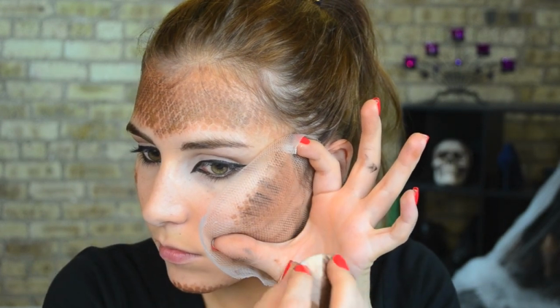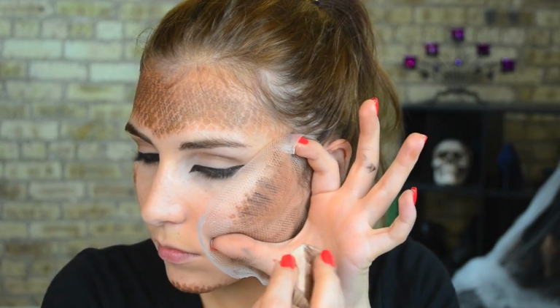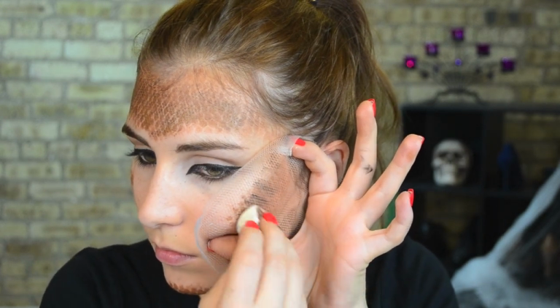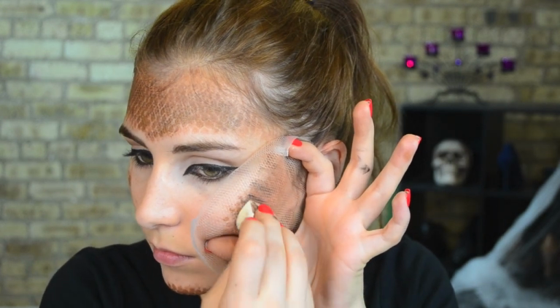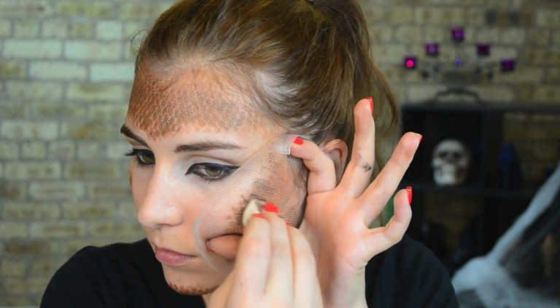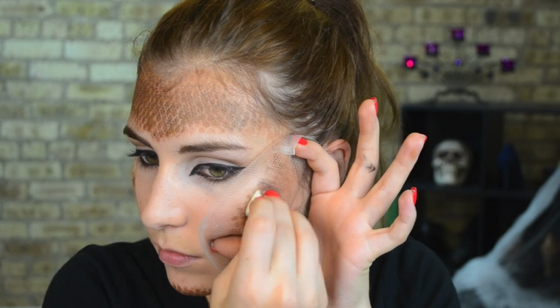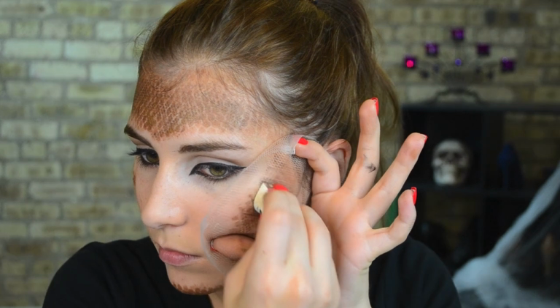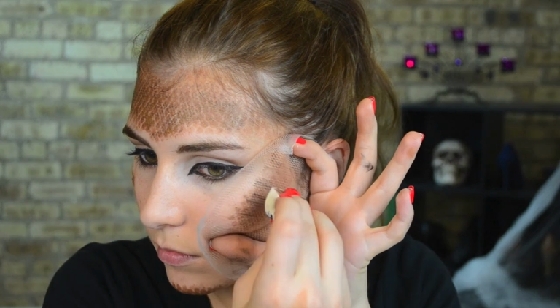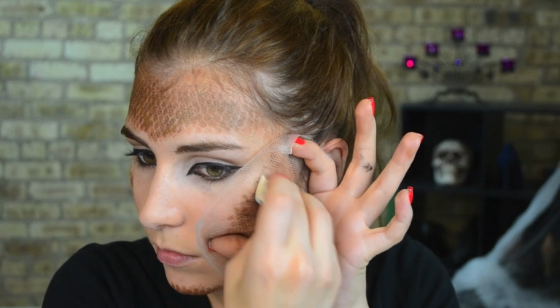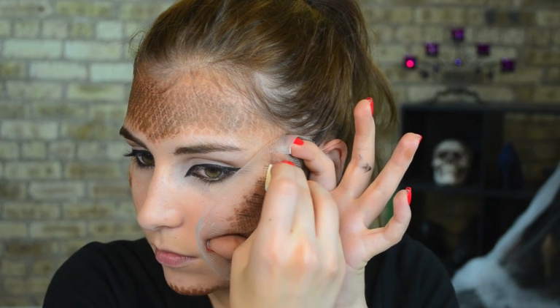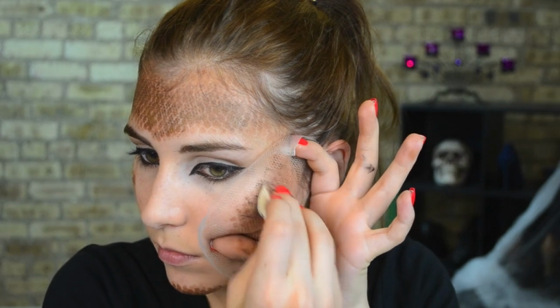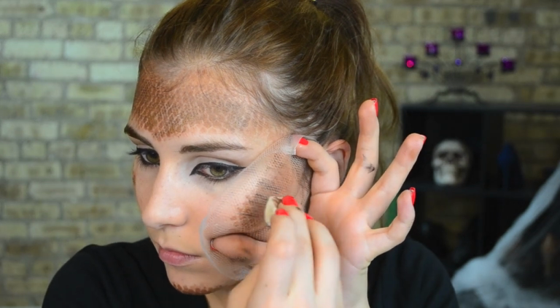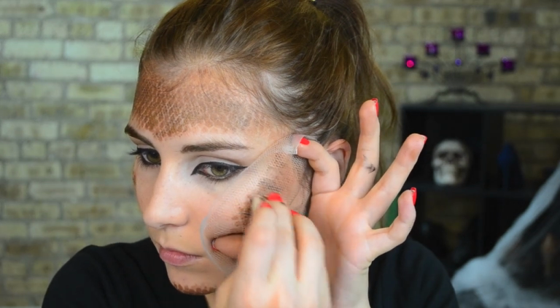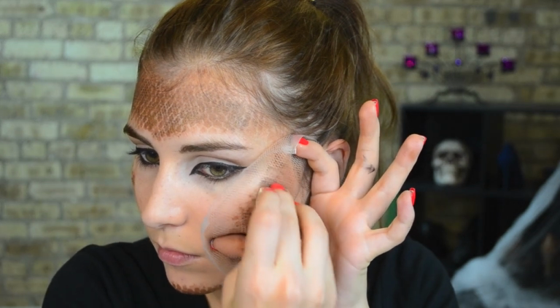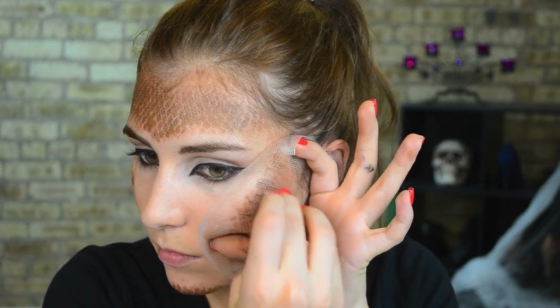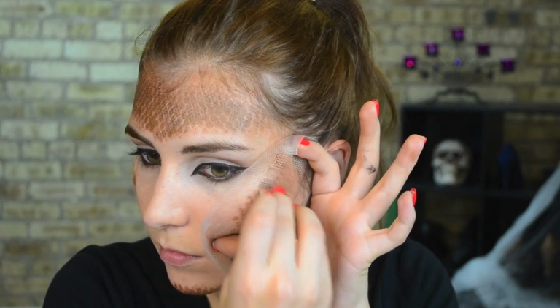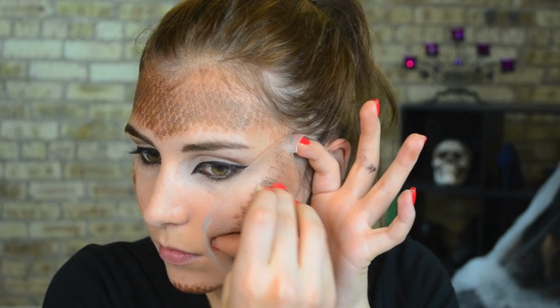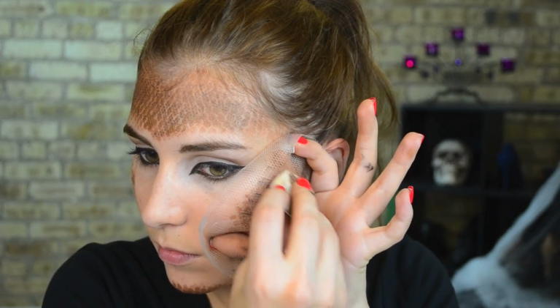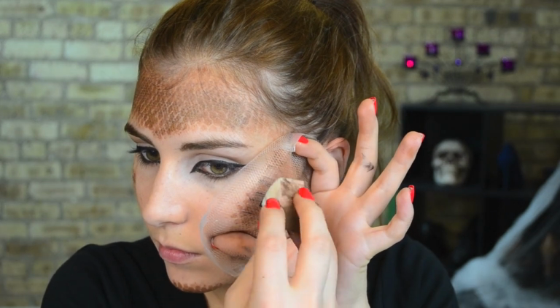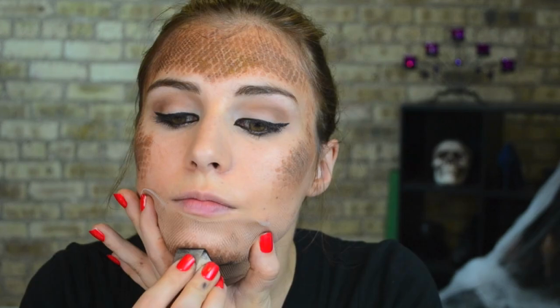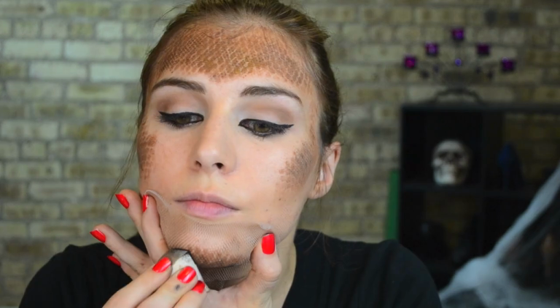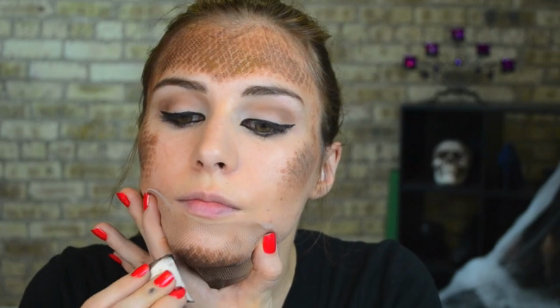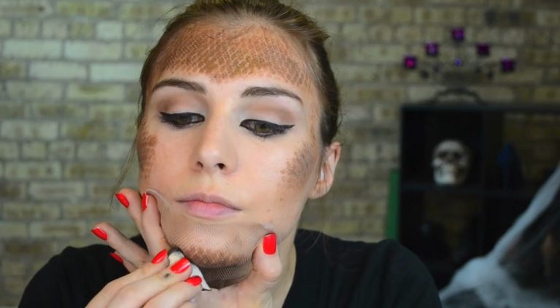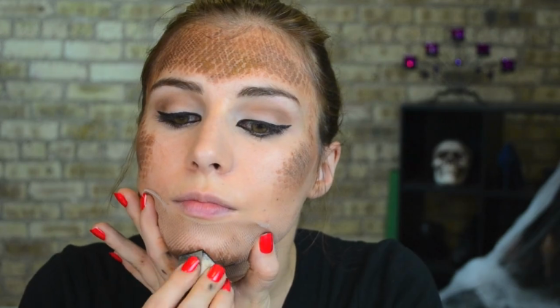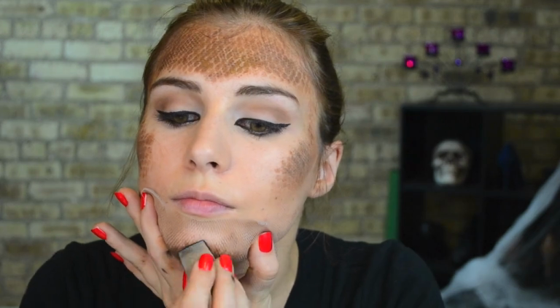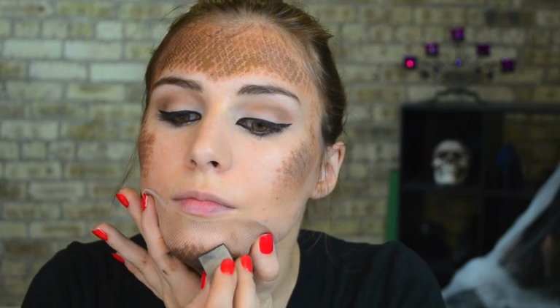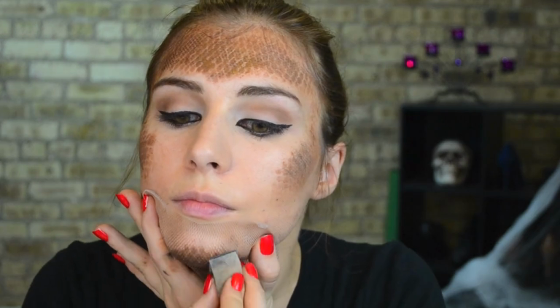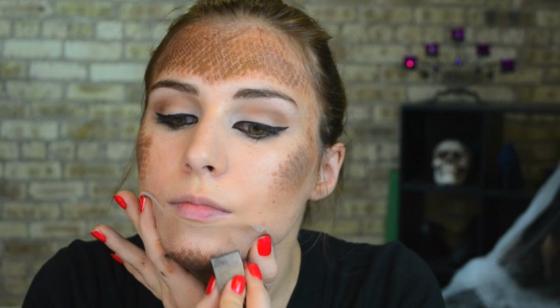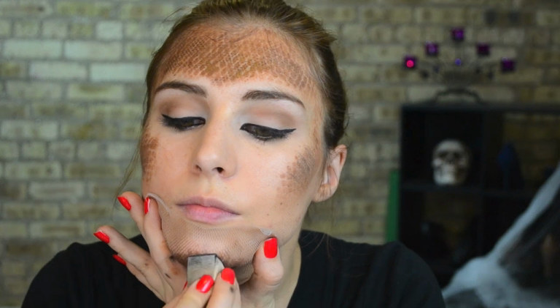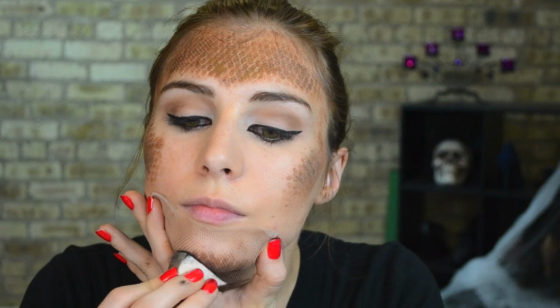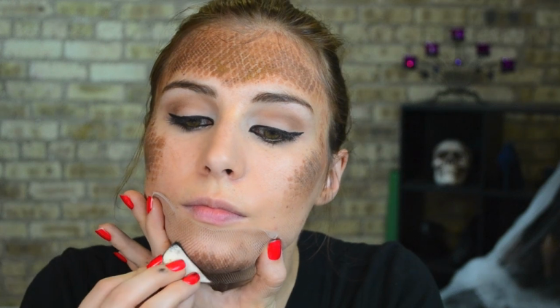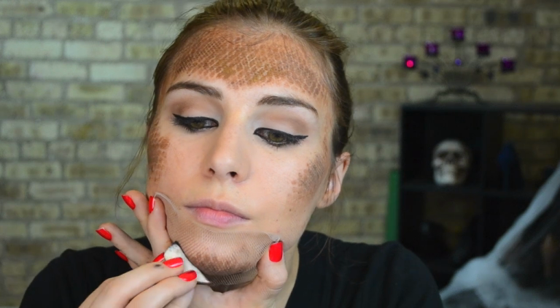If you find you're getting these sort of artificial linear patterns like I am, go with the clean part of your sponge and use that to buff it out.